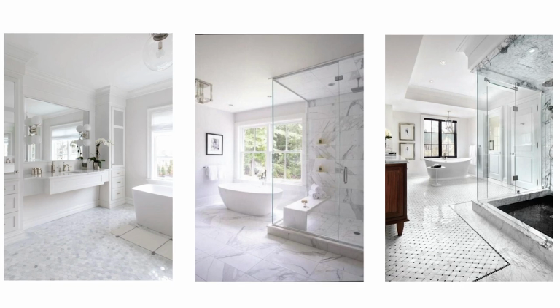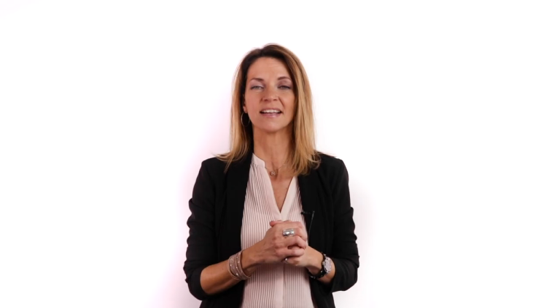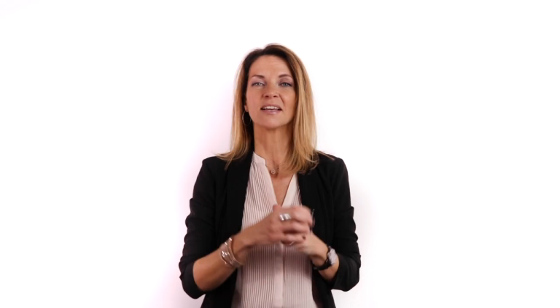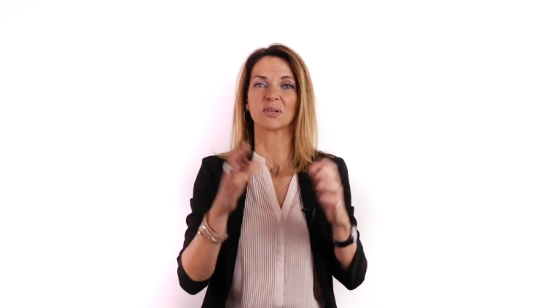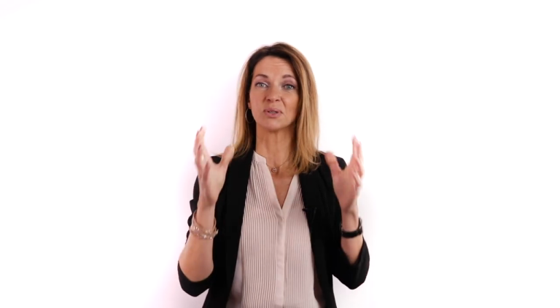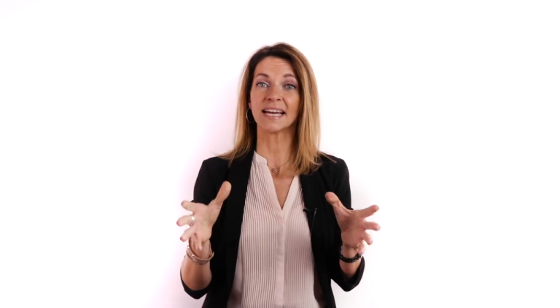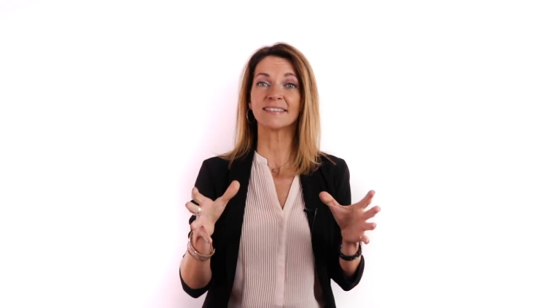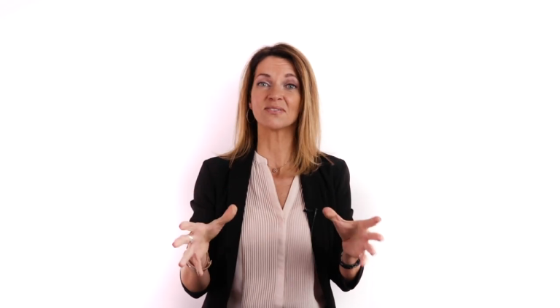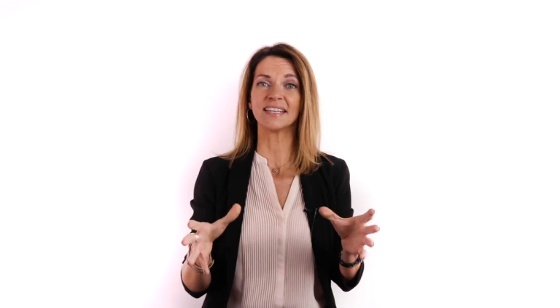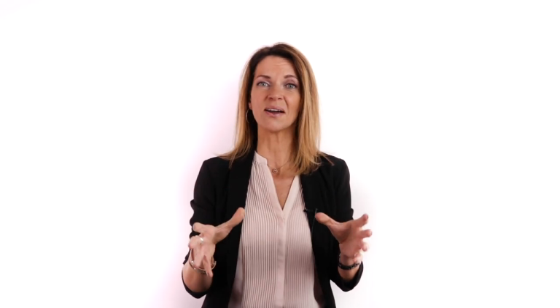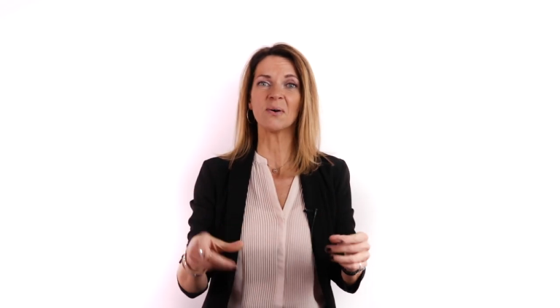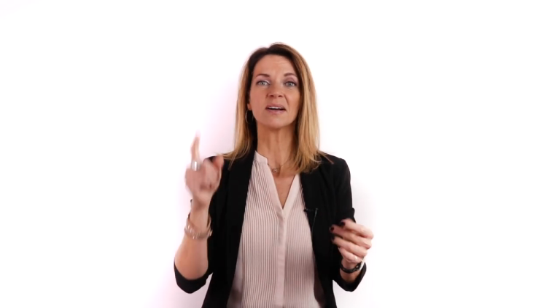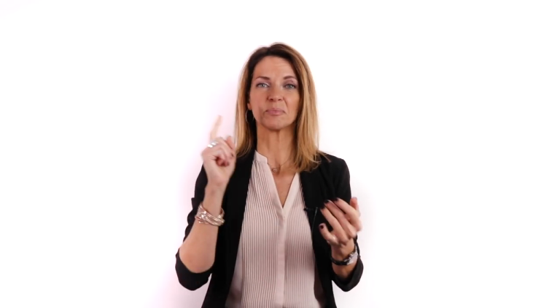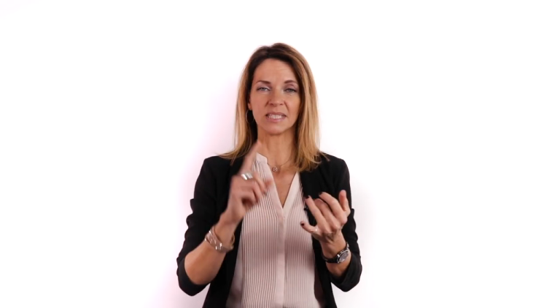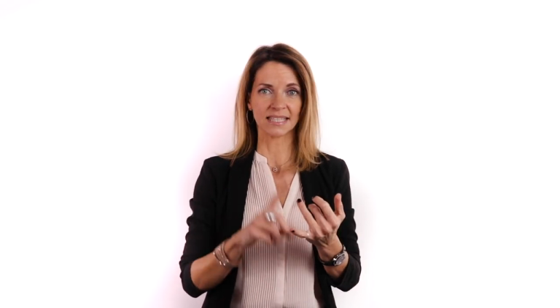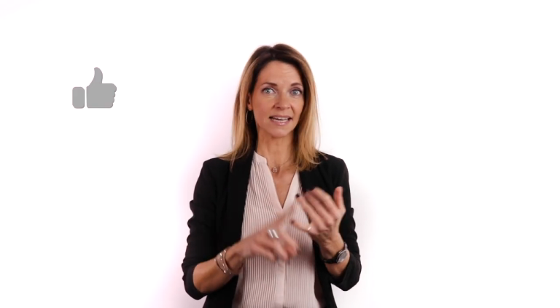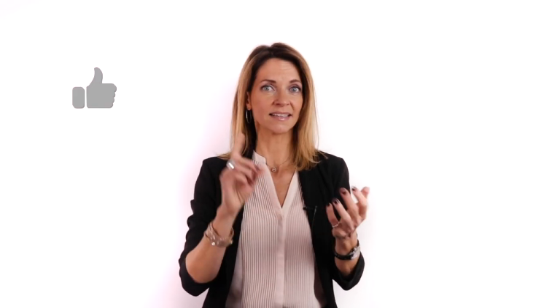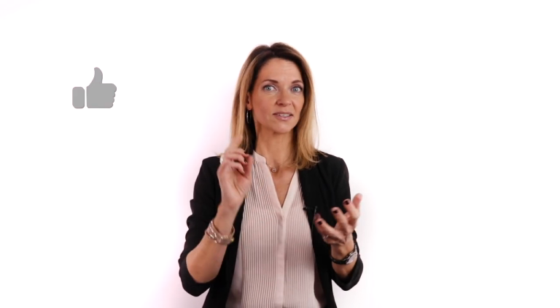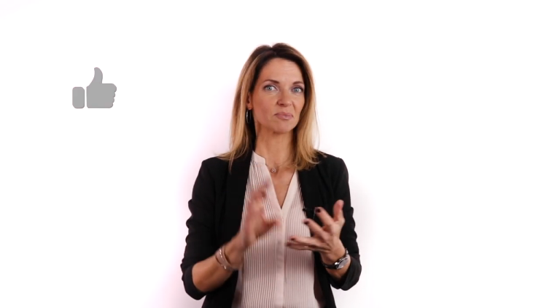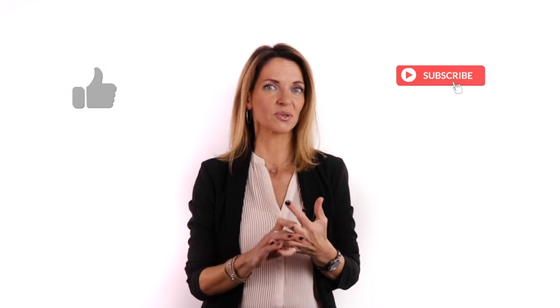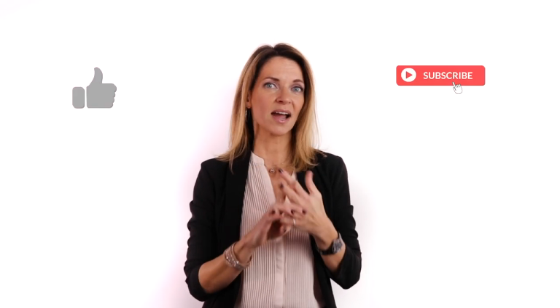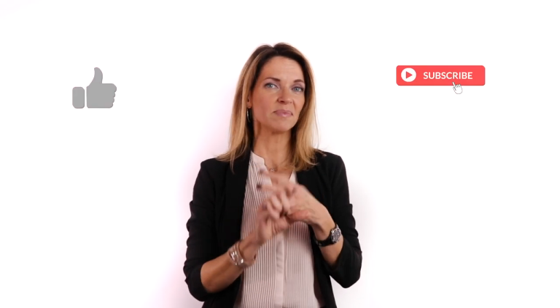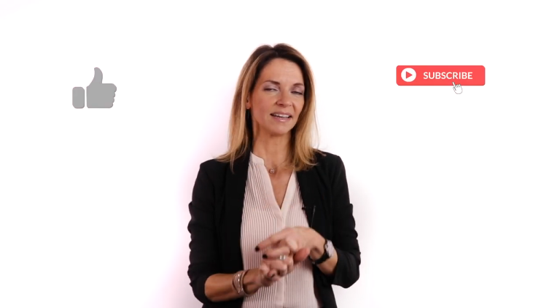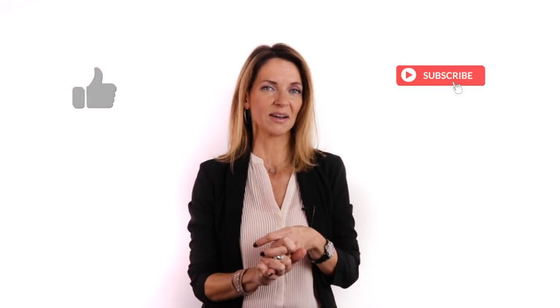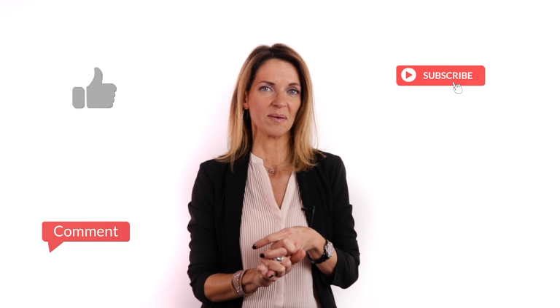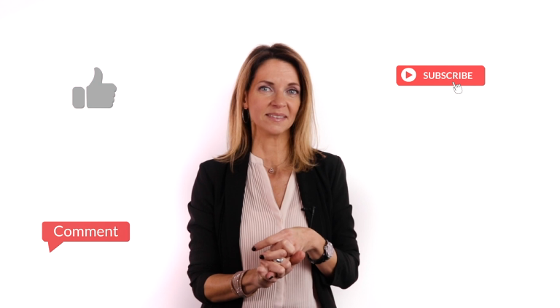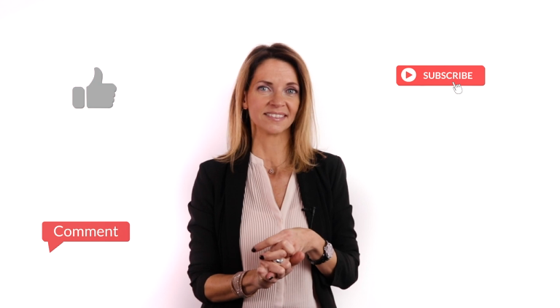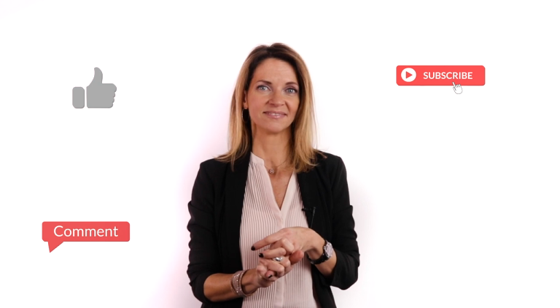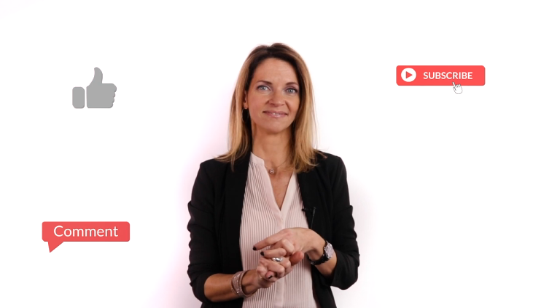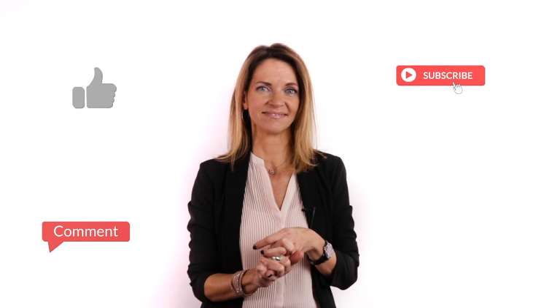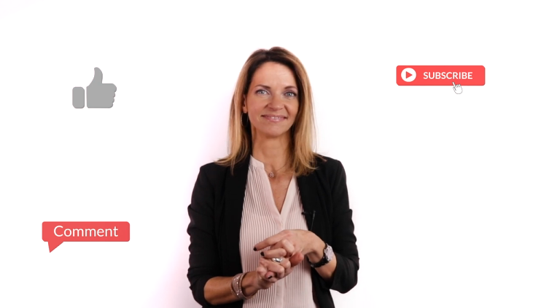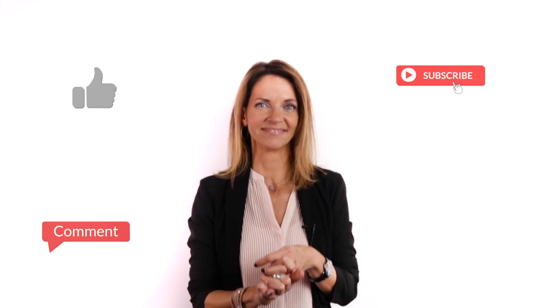So if you liked this video, please like, subscribe, and comment. We'll see you next time. Bye!